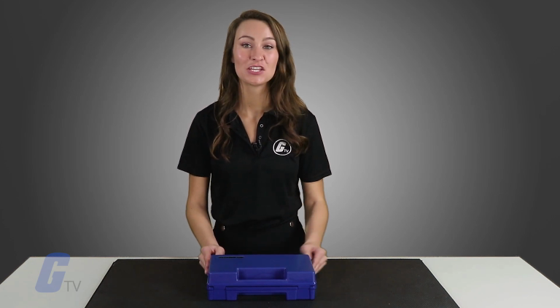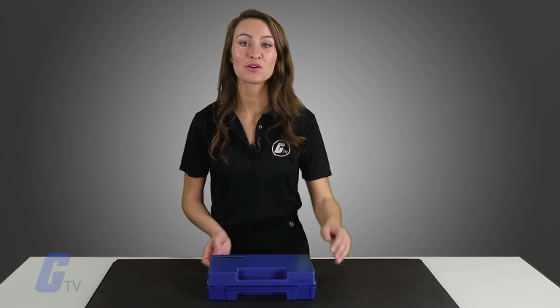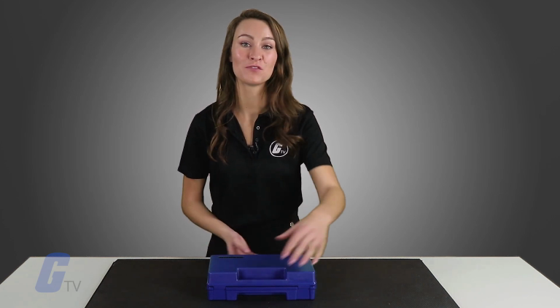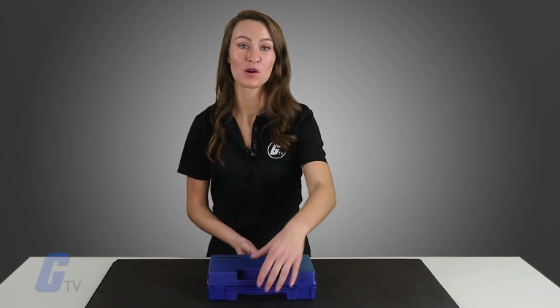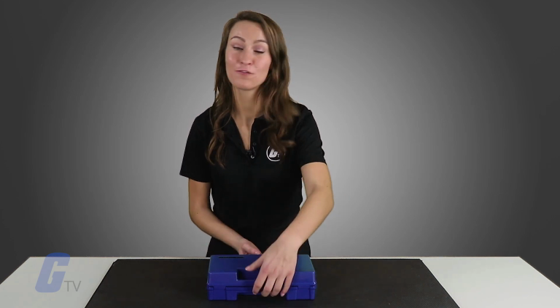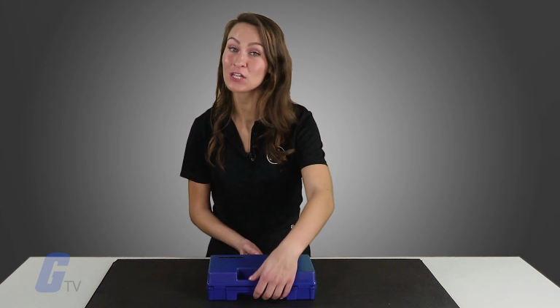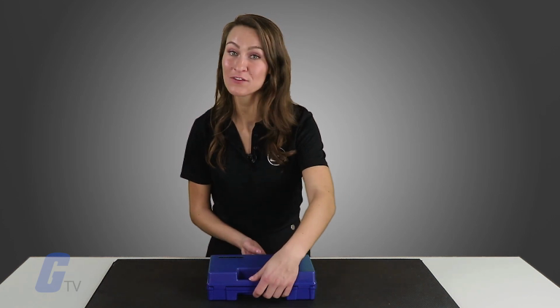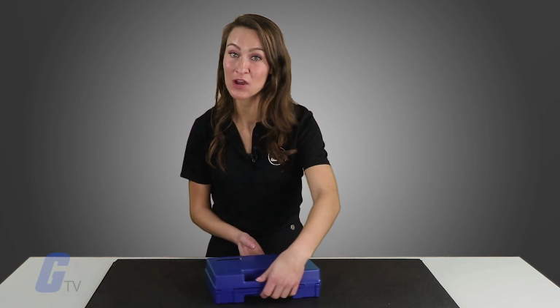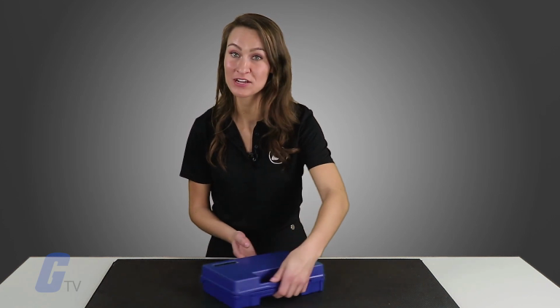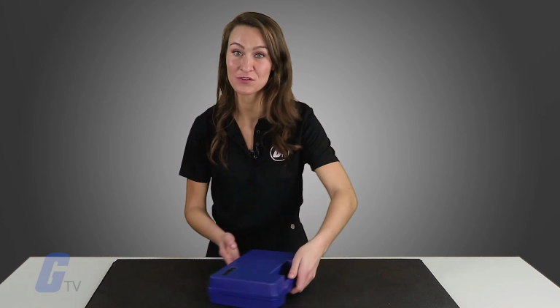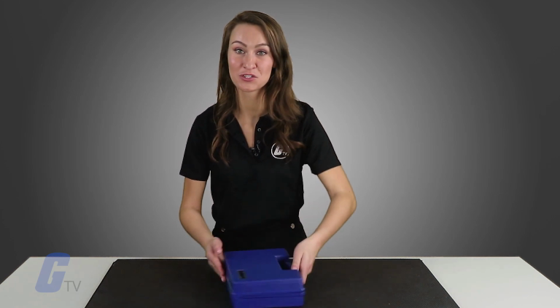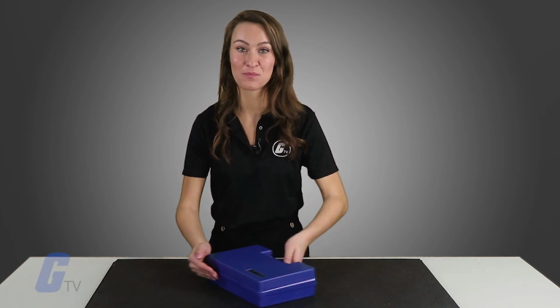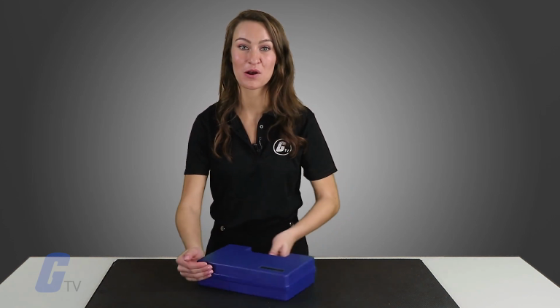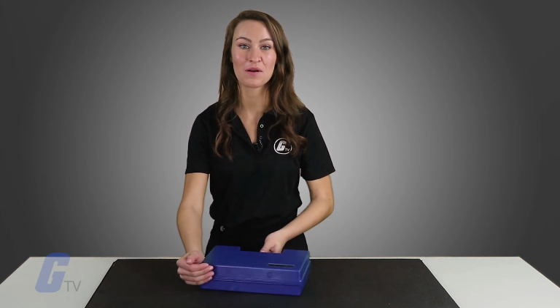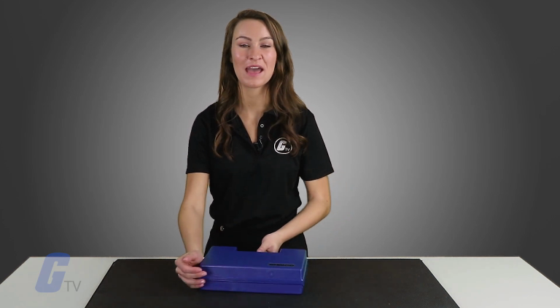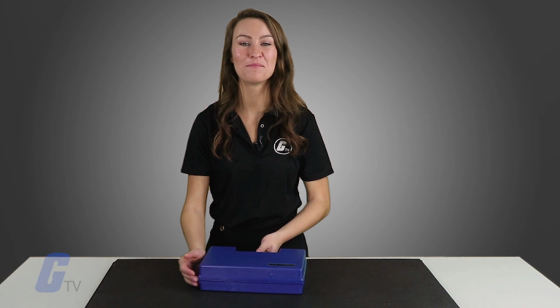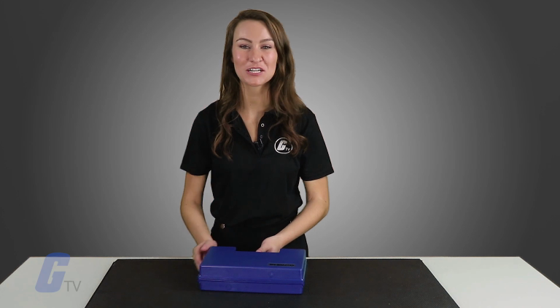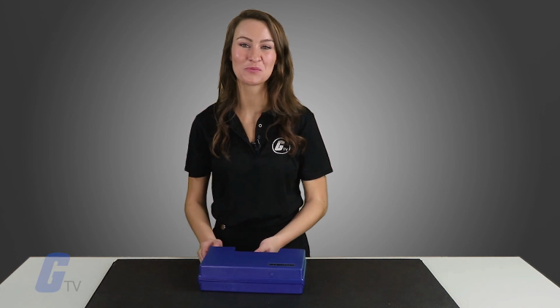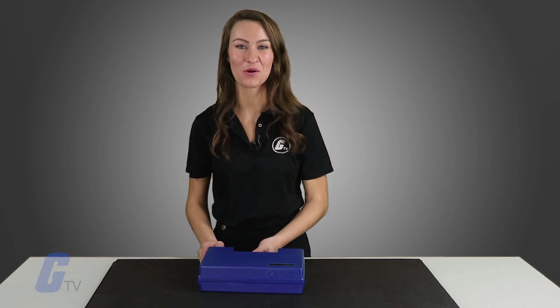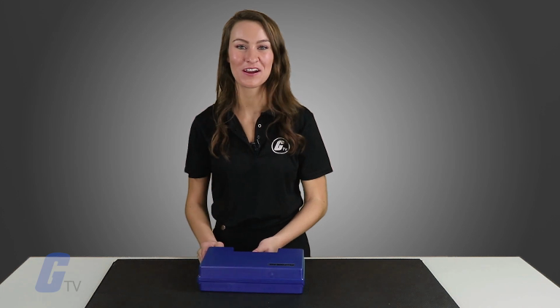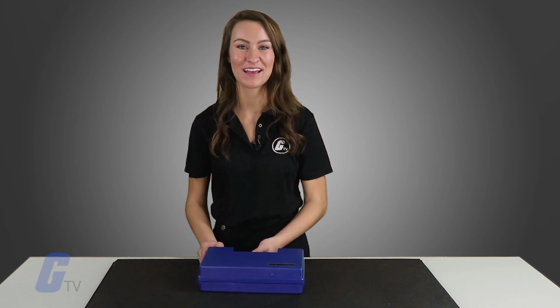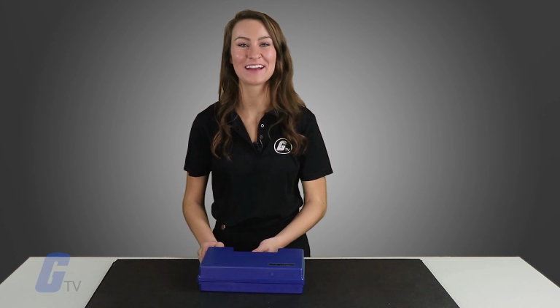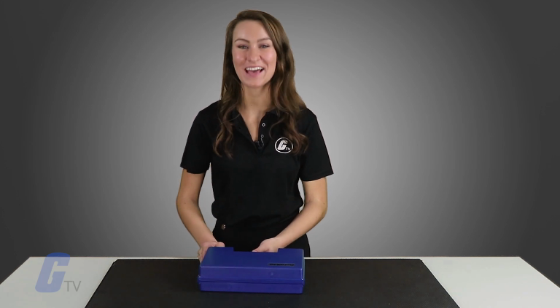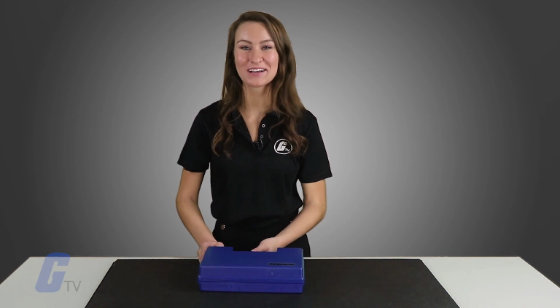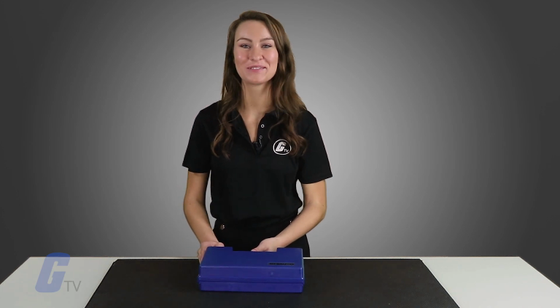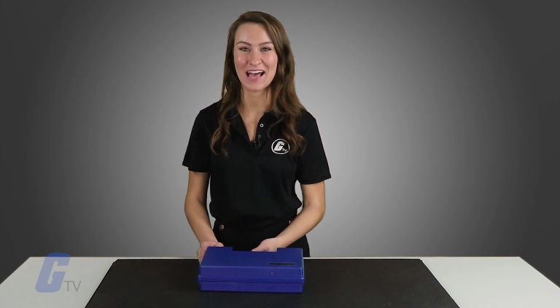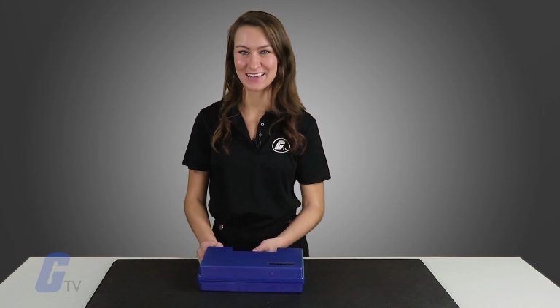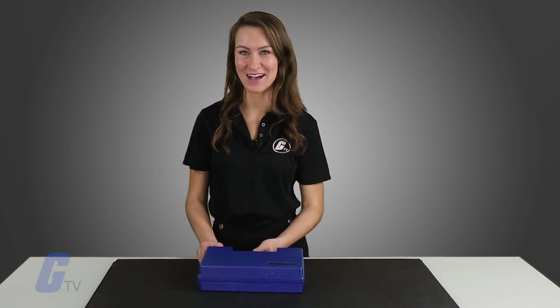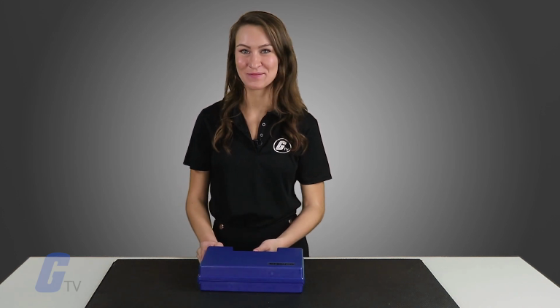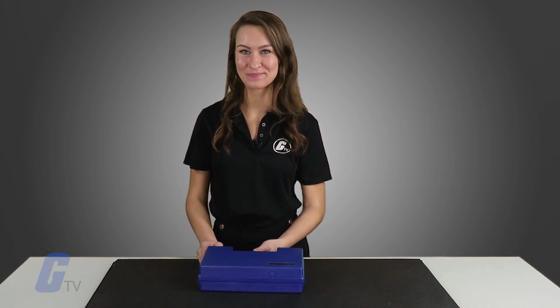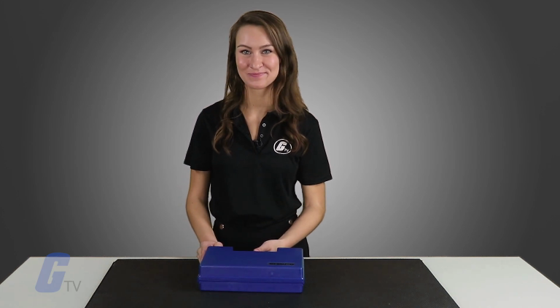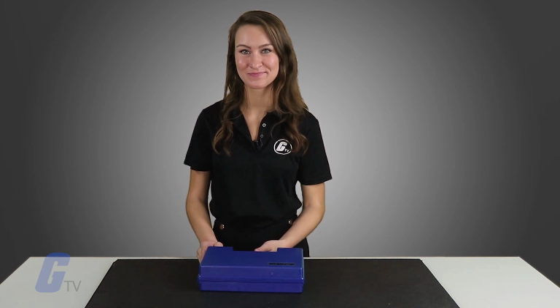You can view our full line of products from Shimpo and much more at galco.com.